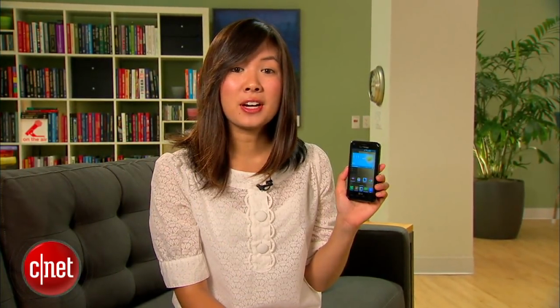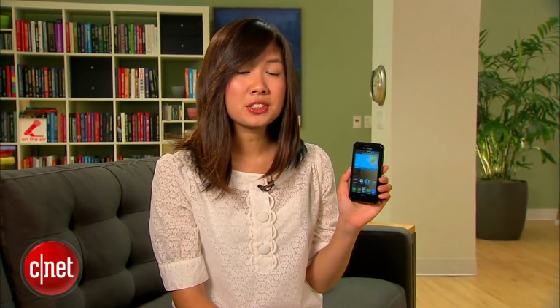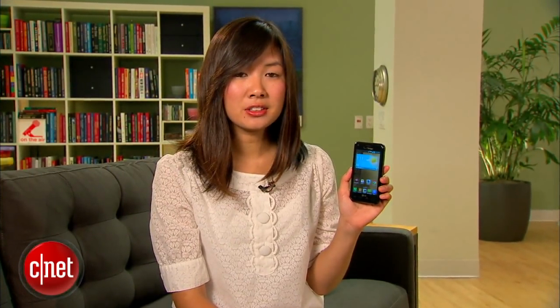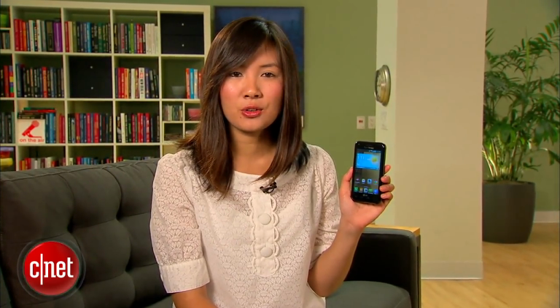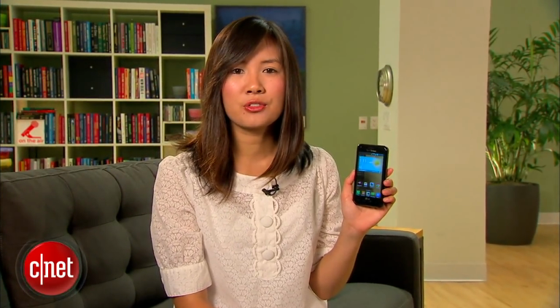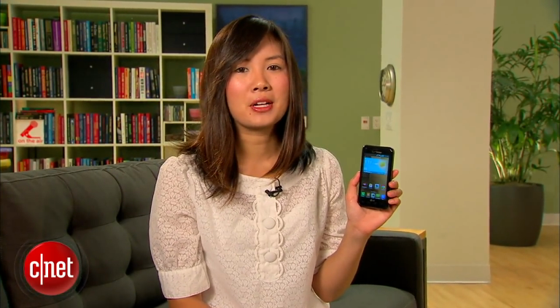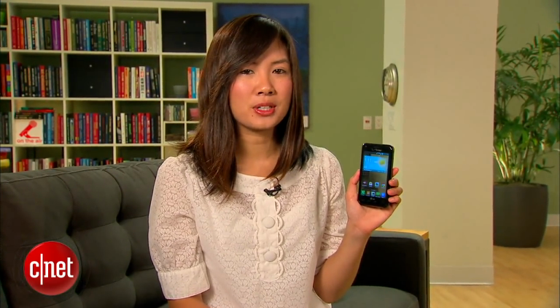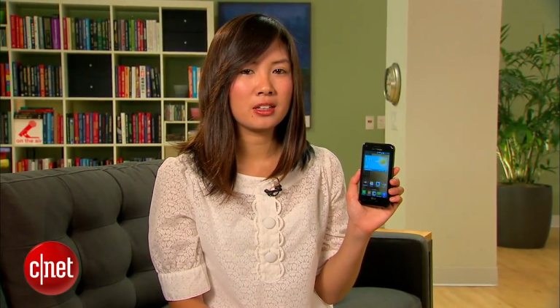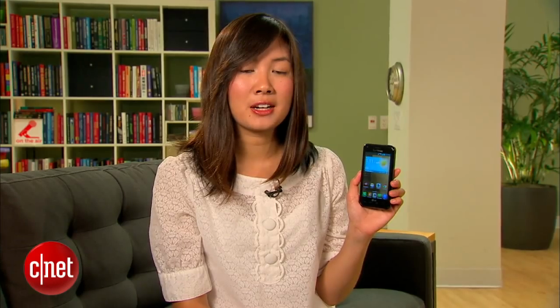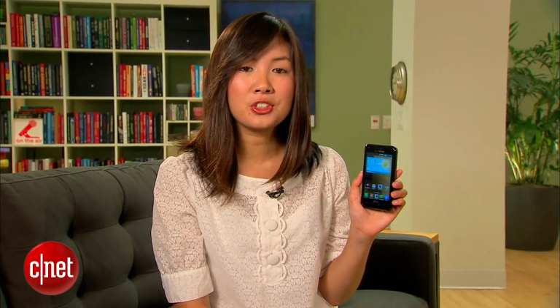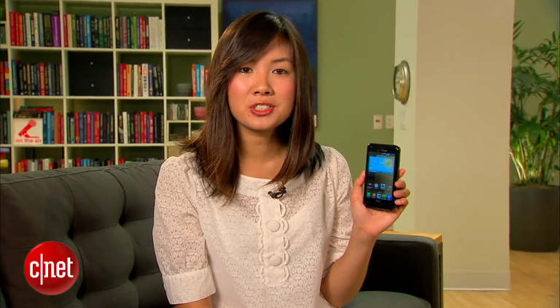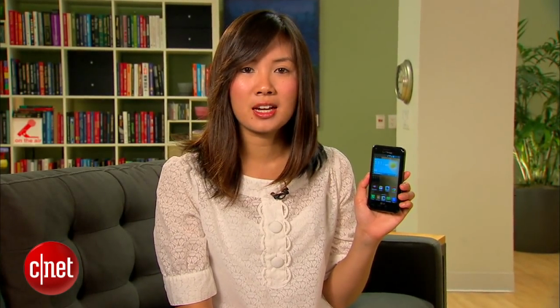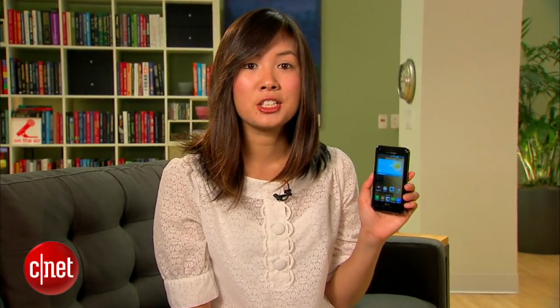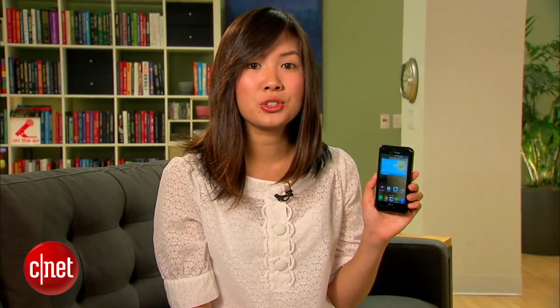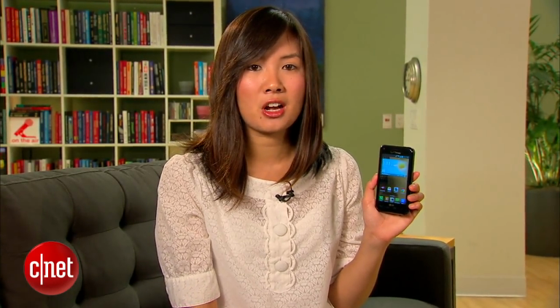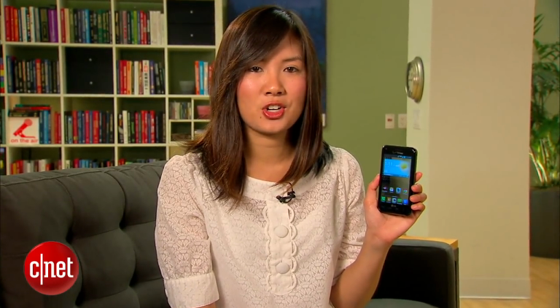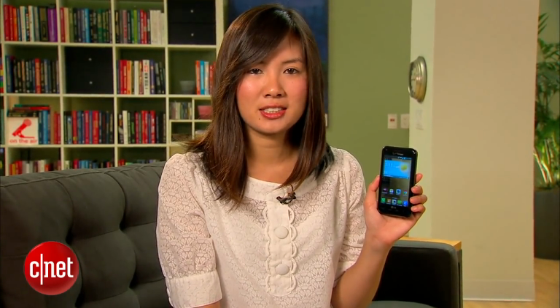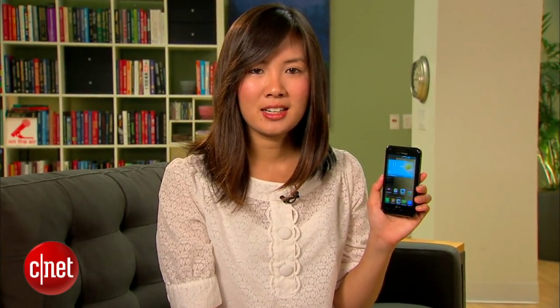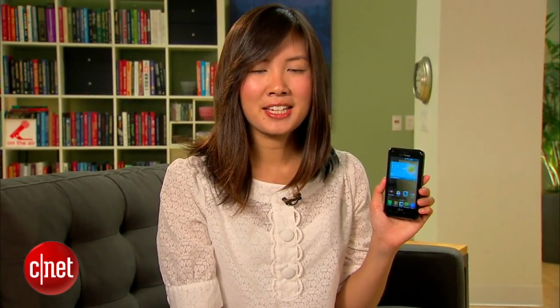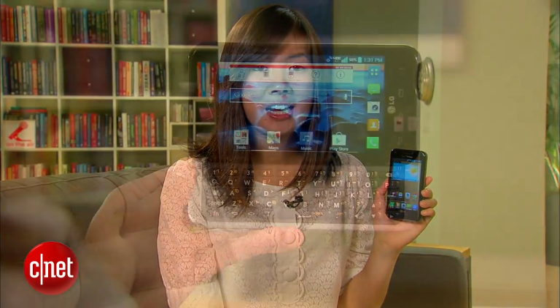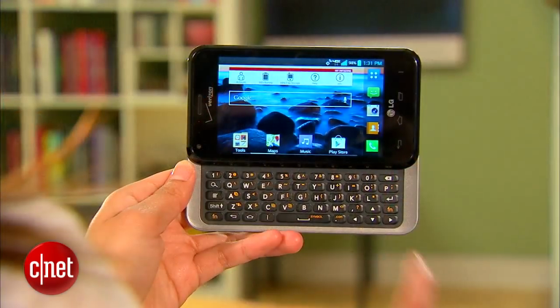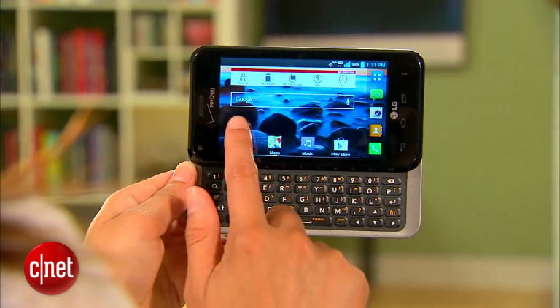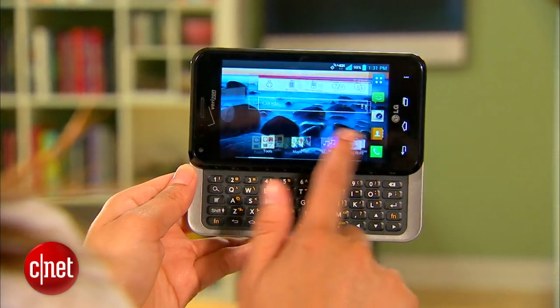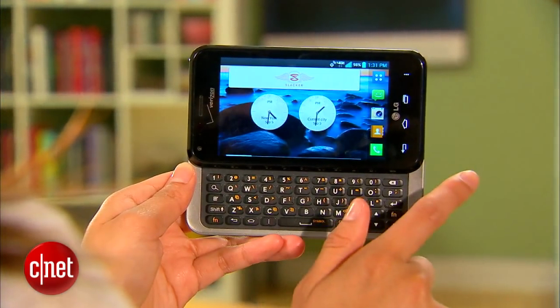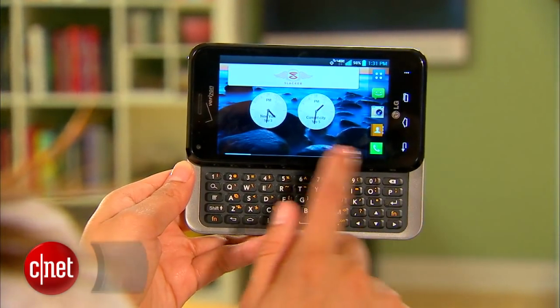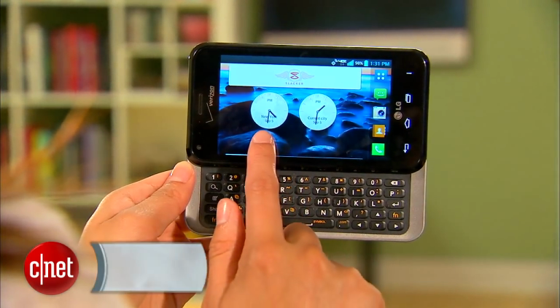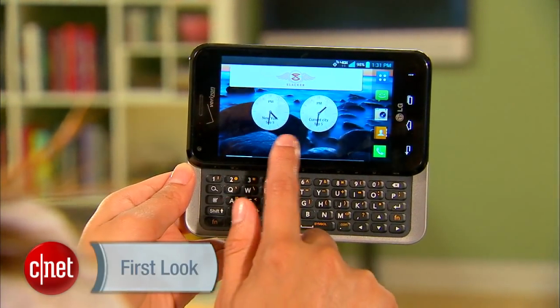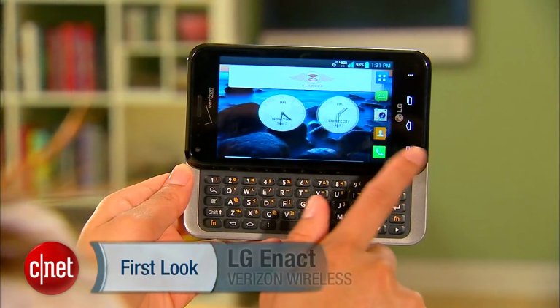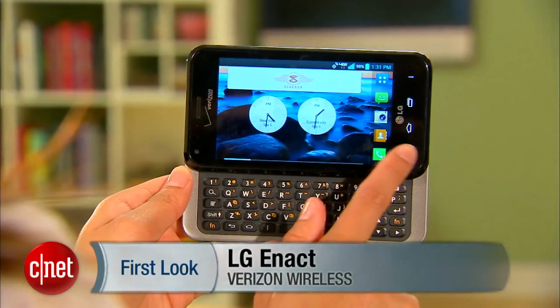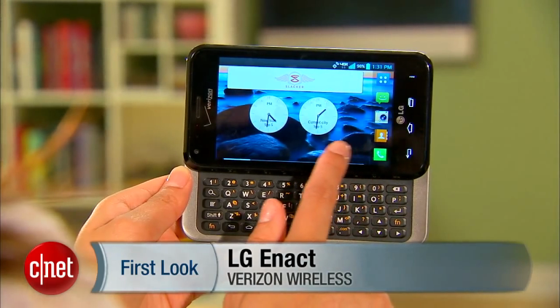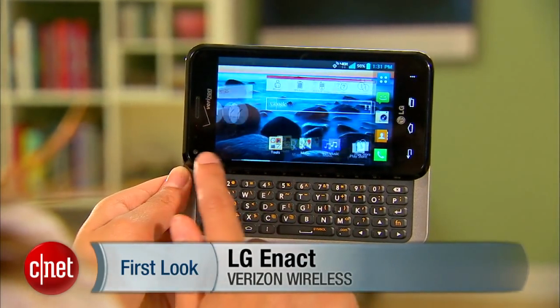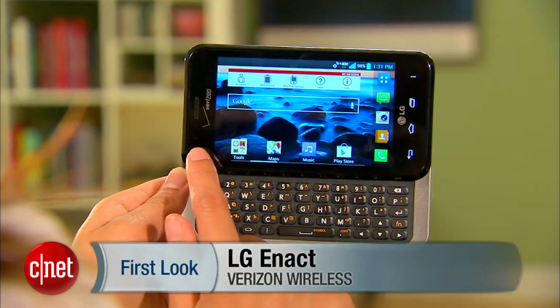If you're interested, the device is currently going for about $20 after users sign a 2-year contract. Again, I'm Lynn and you've been checking out Verizon's LG ENACT.